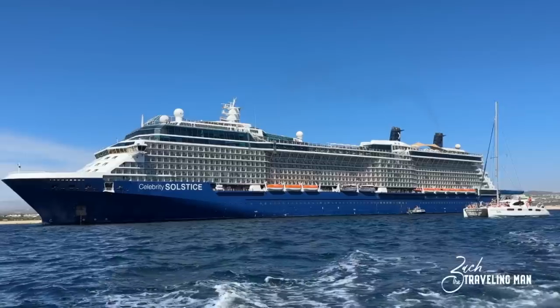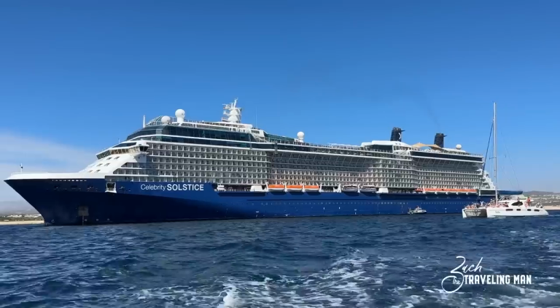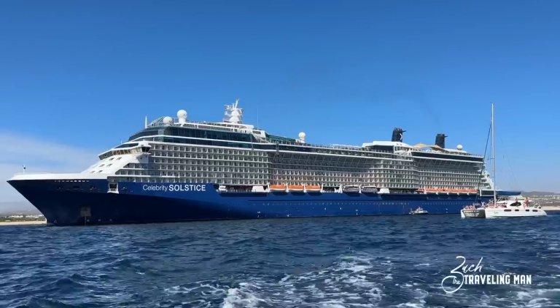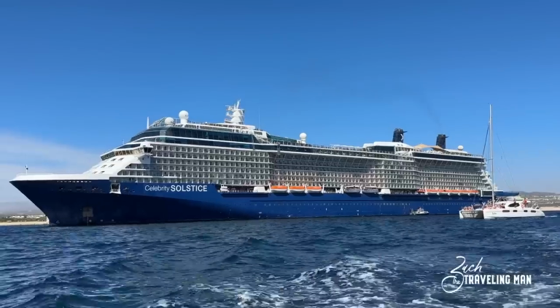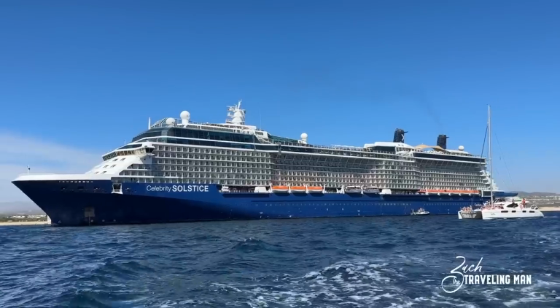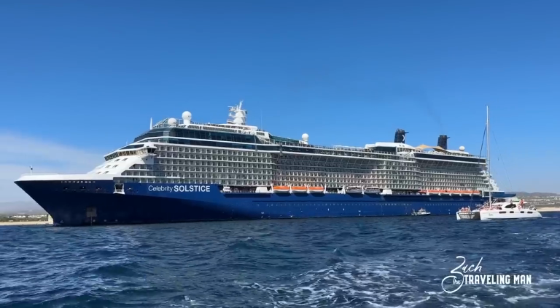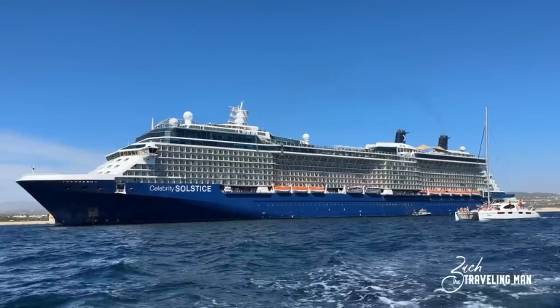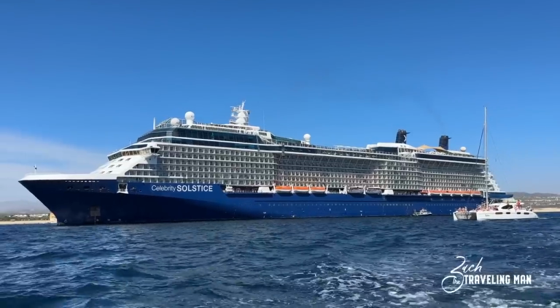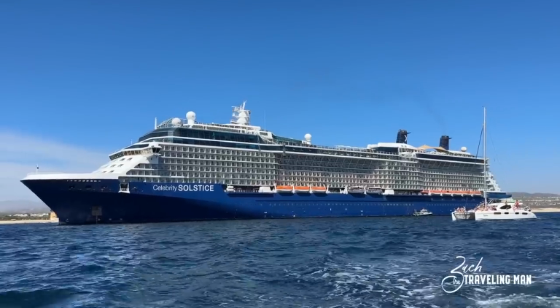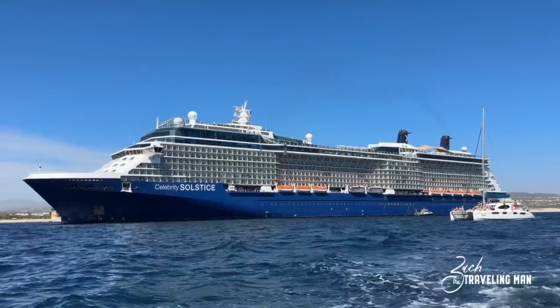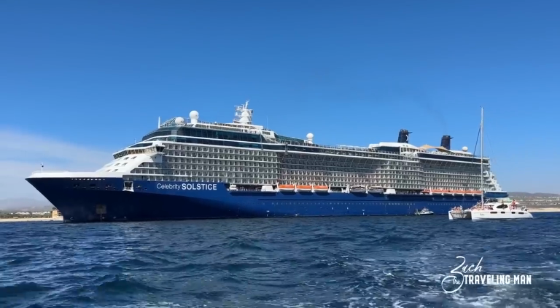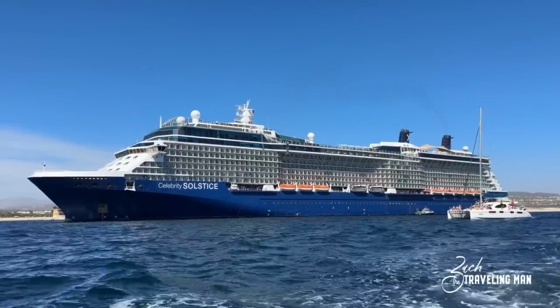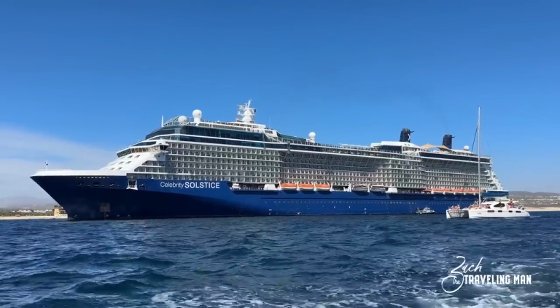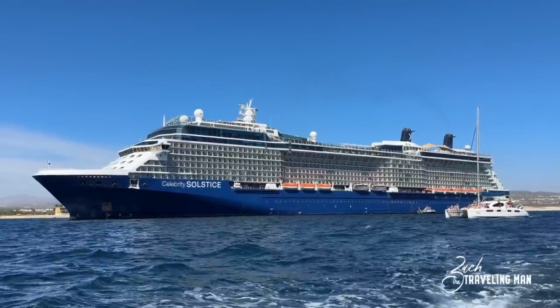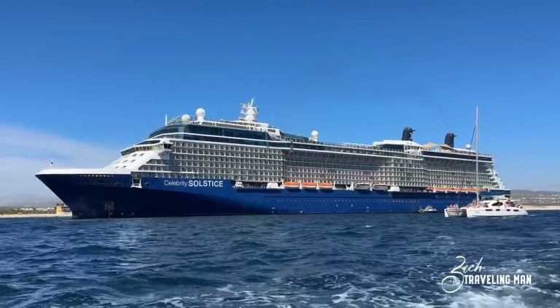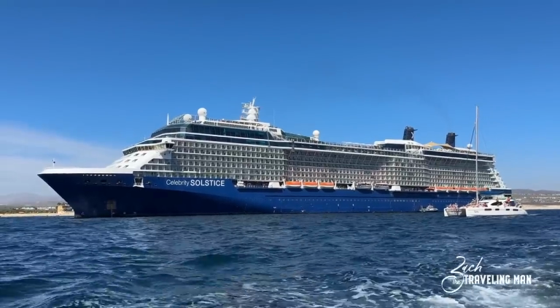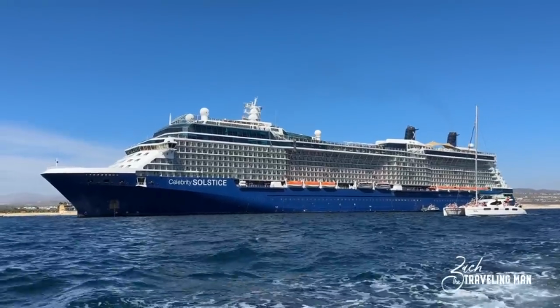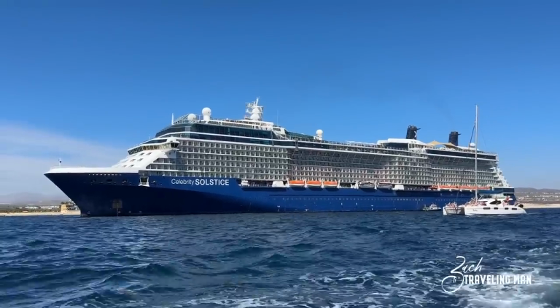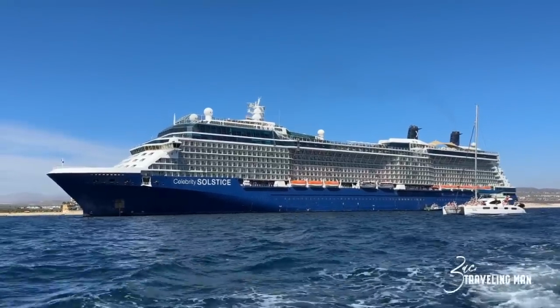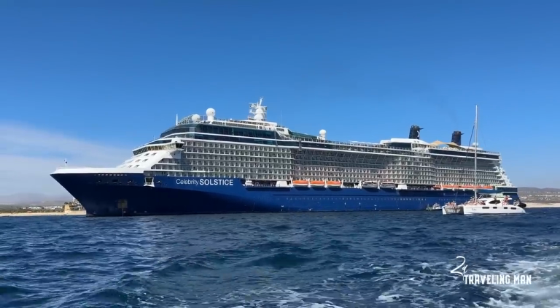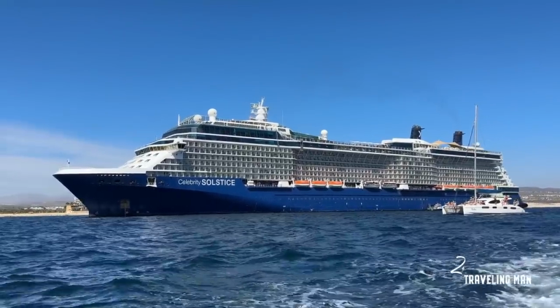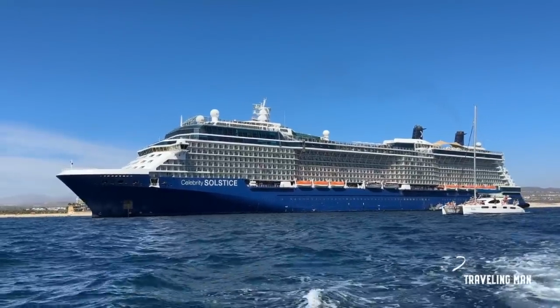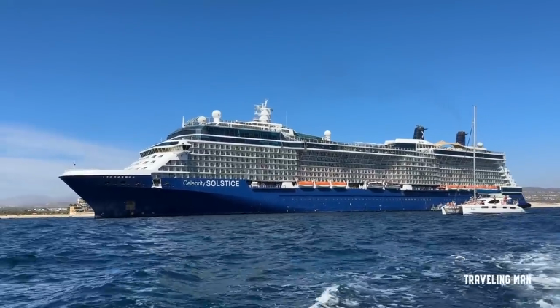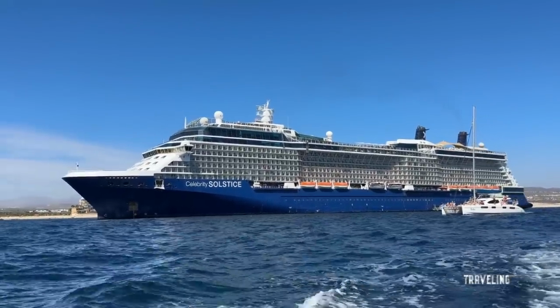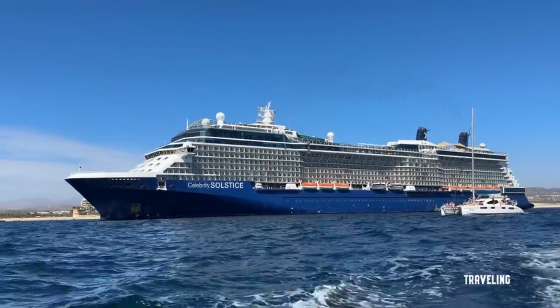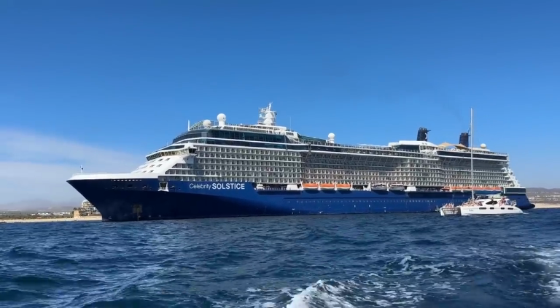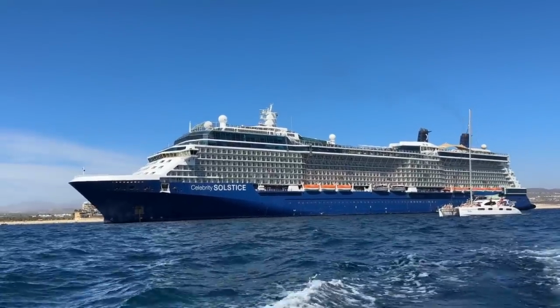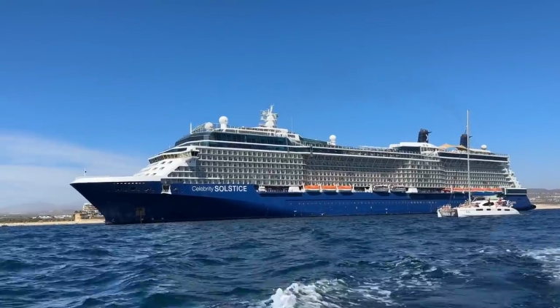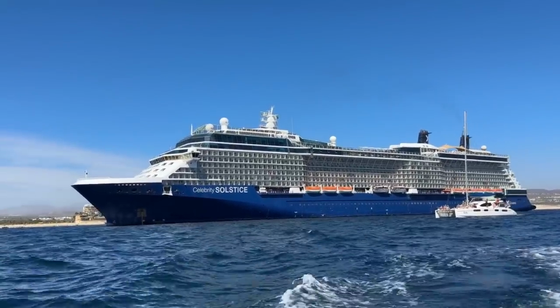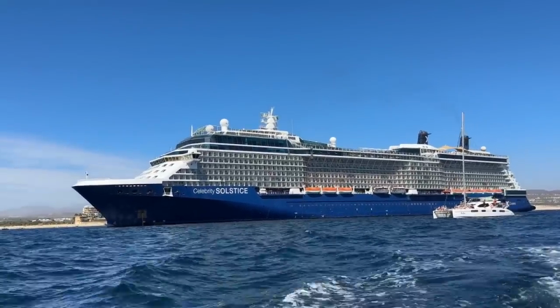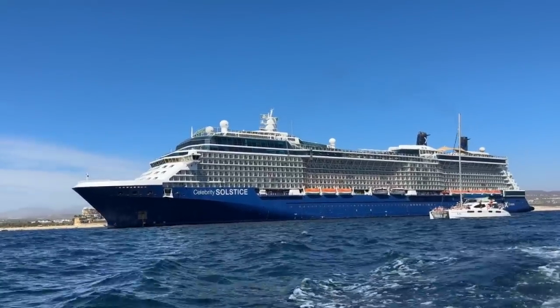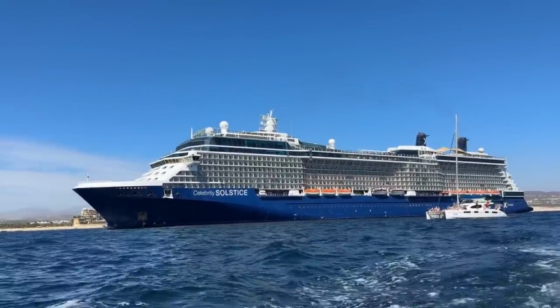And that's going to do it for our tour around the Celebrity Solstice. I hope you enjoyed it. If you did, please give me a thumbs up and consider subscribing. Thank you for watching, and I'll see you on the next adventure.